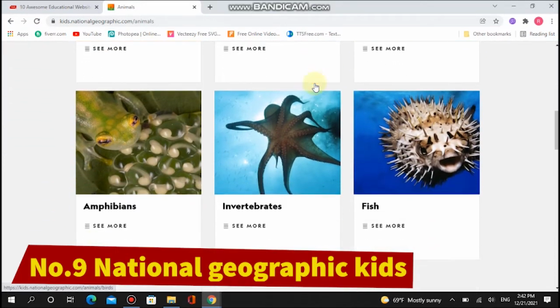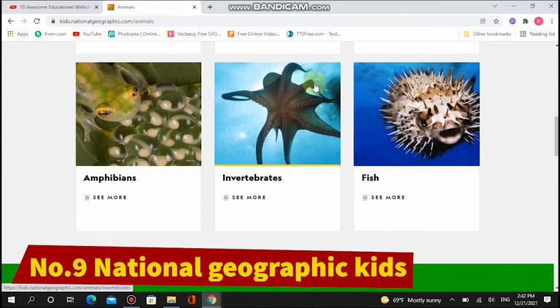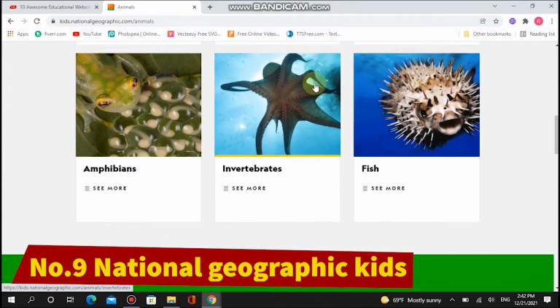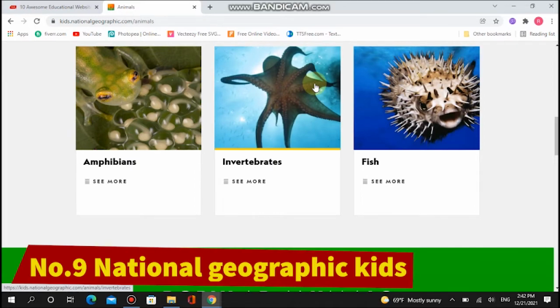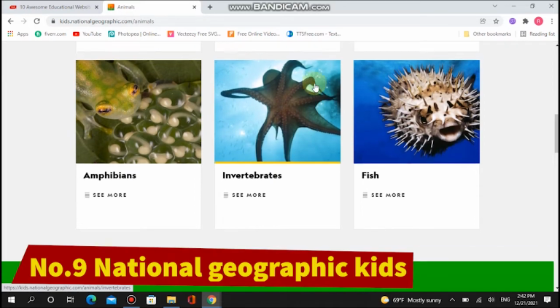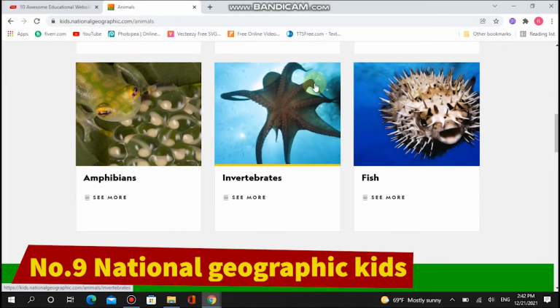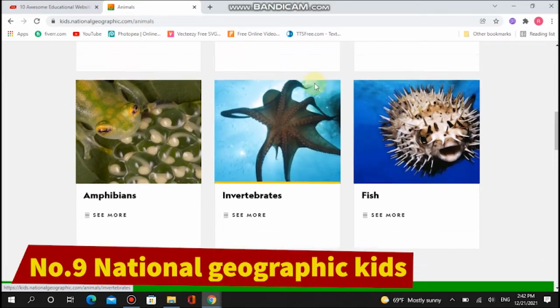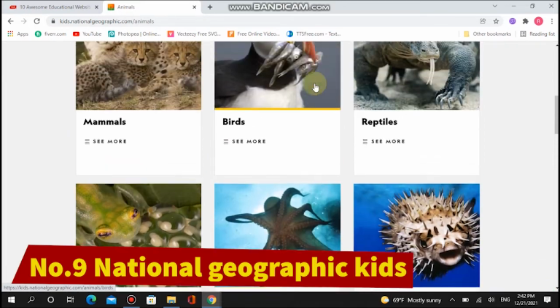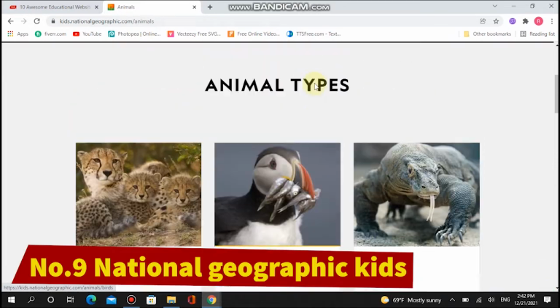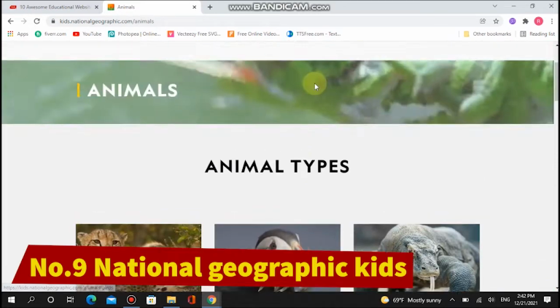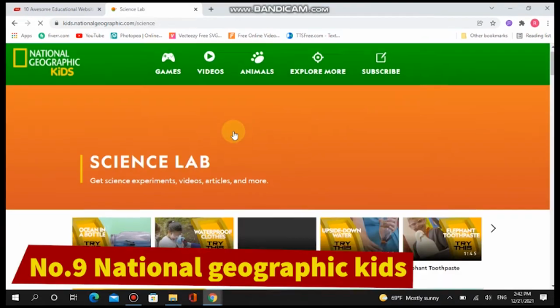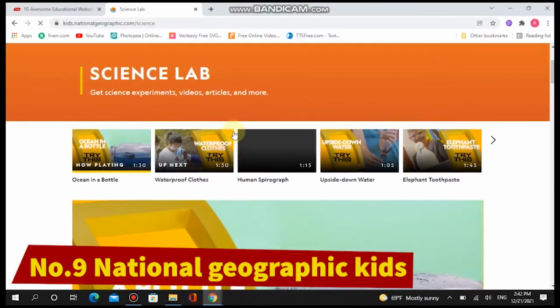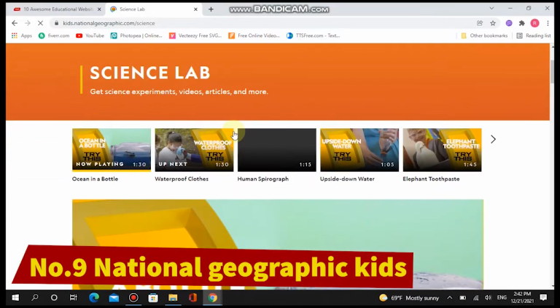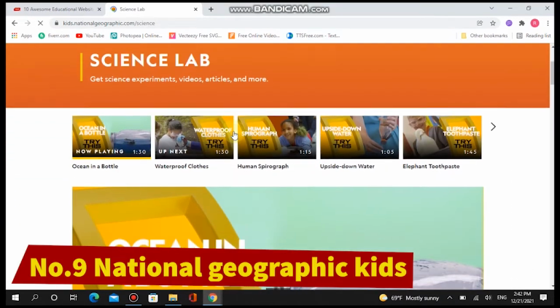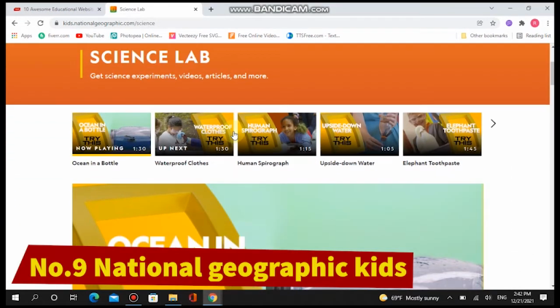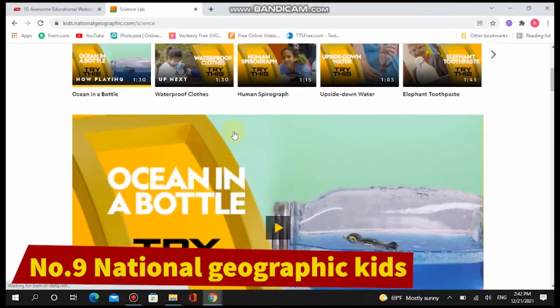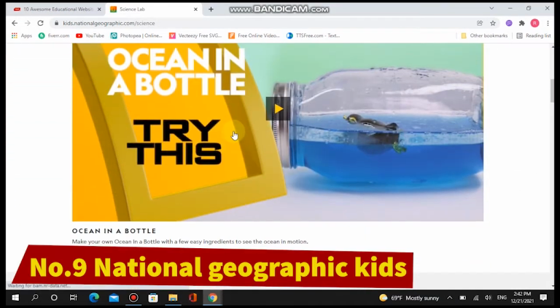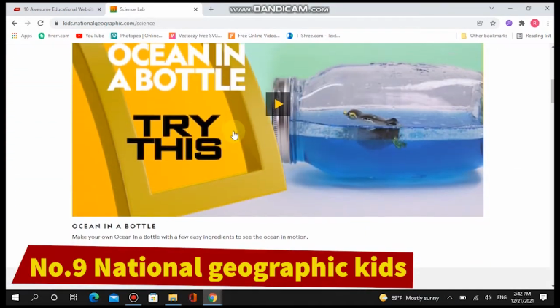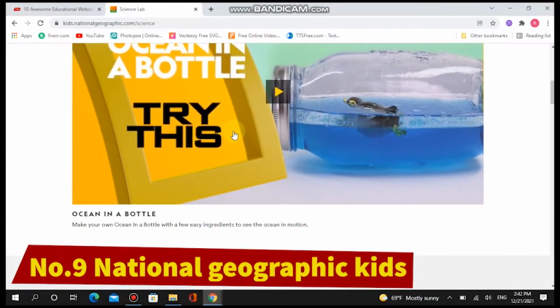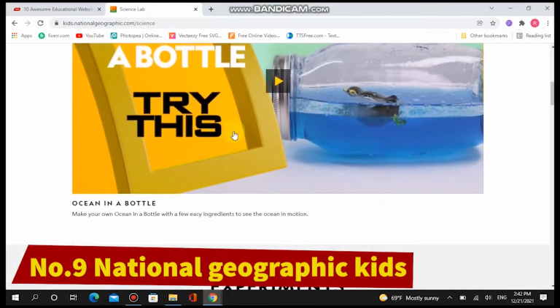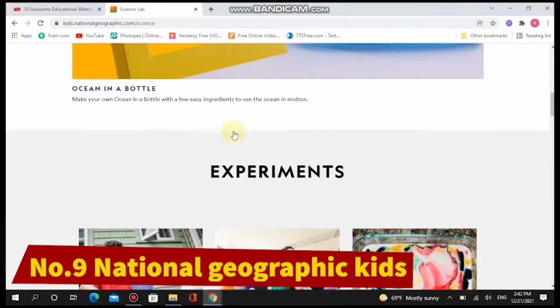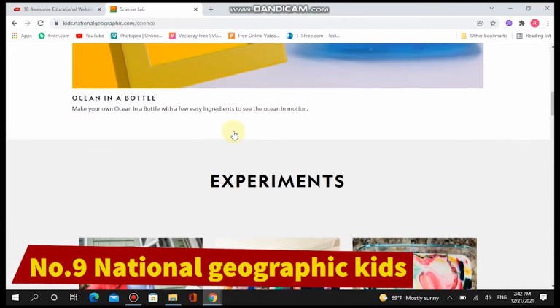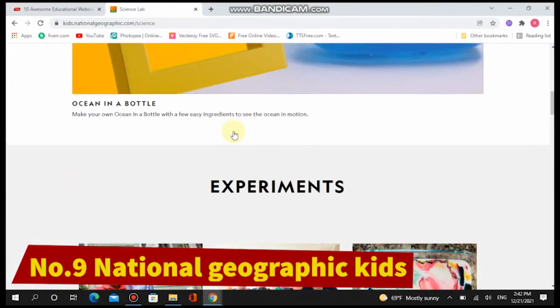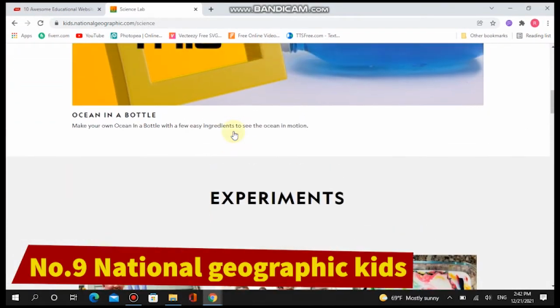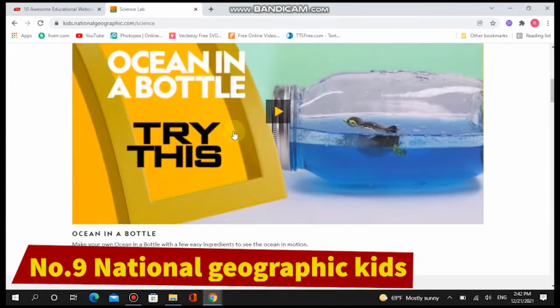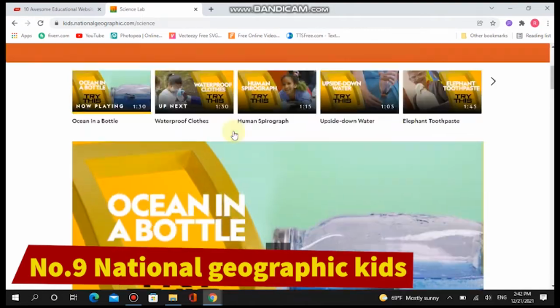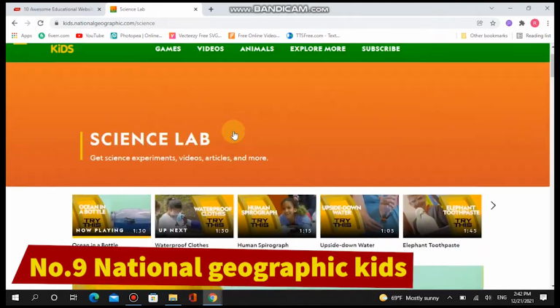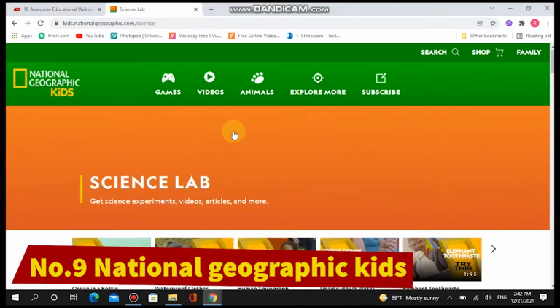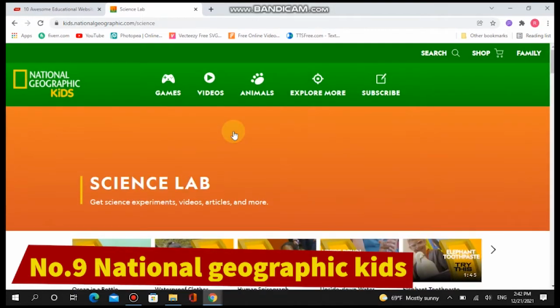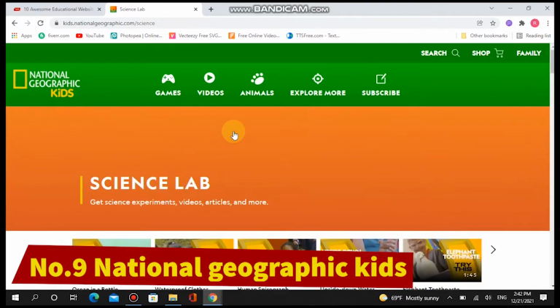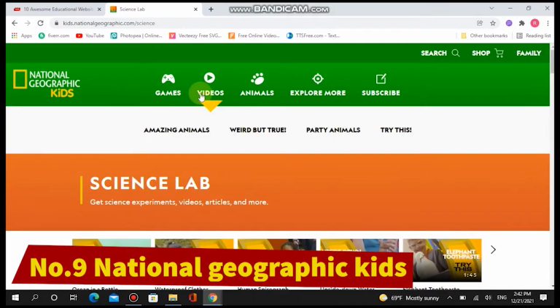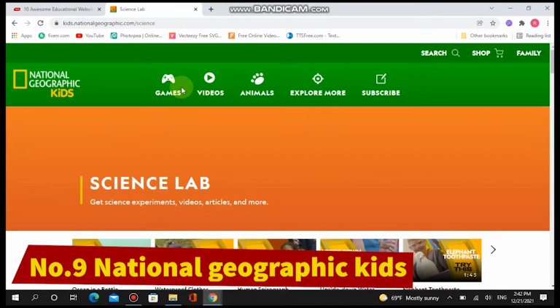National Geographic Kids uses cool materials like facts, games, quizzes, and polls to teach young explorers various concepts related to geography, natural science, archaeology, and more.